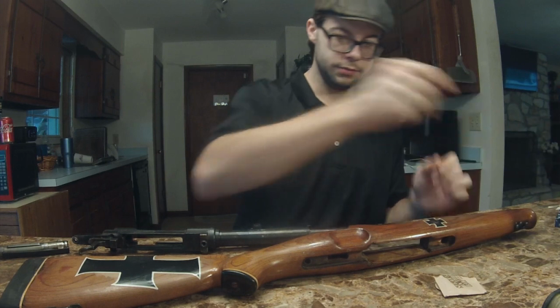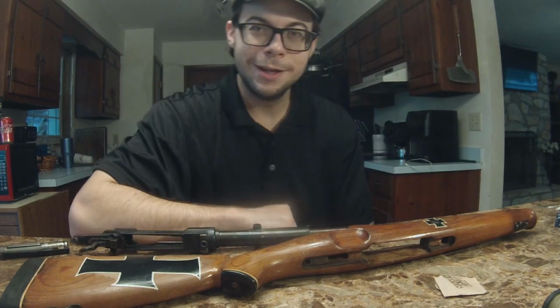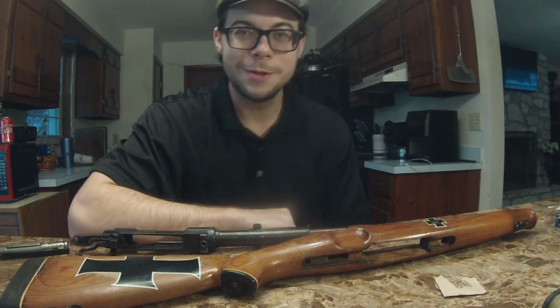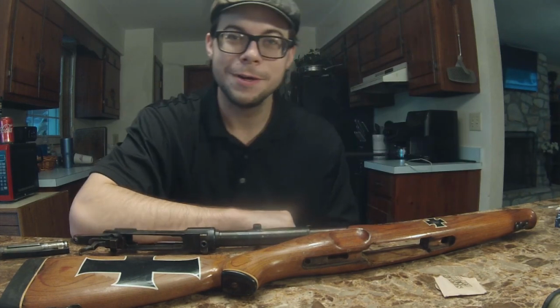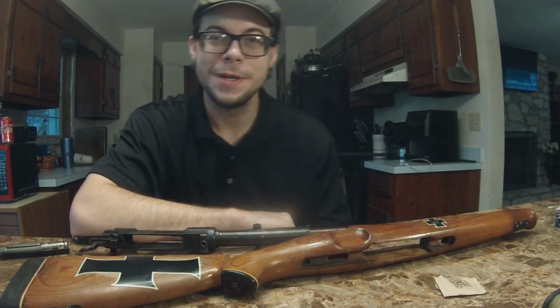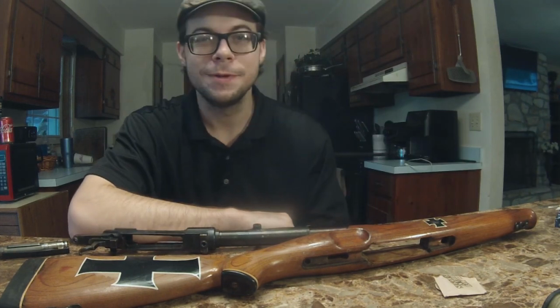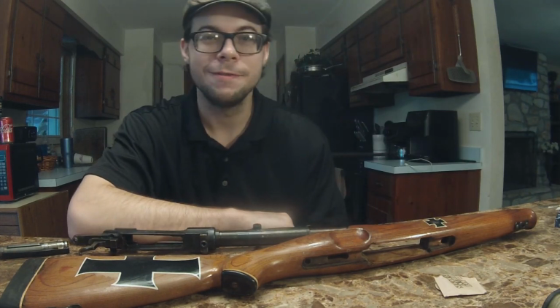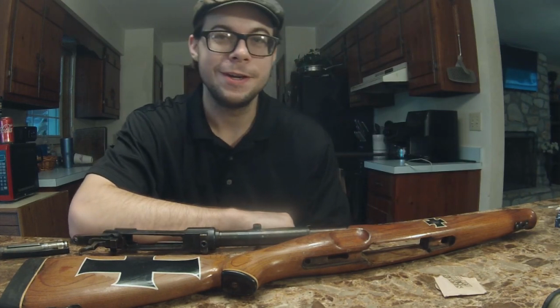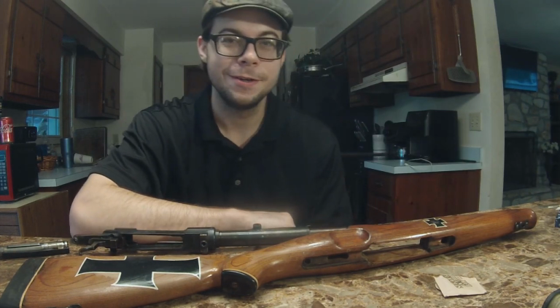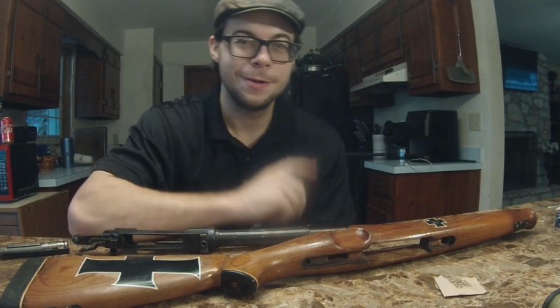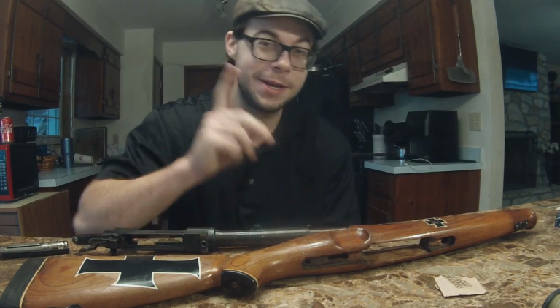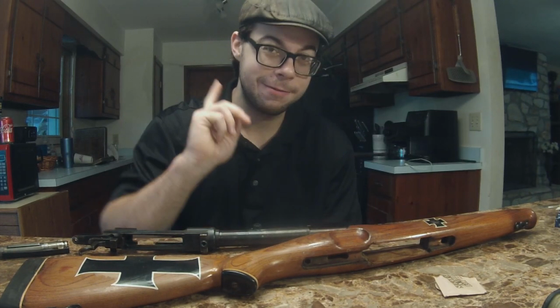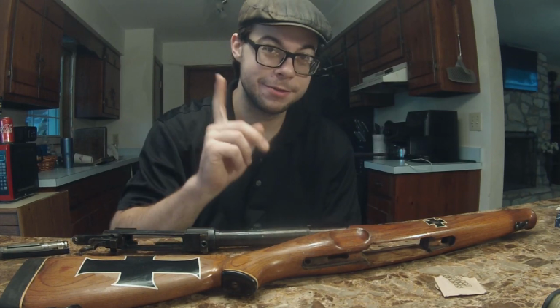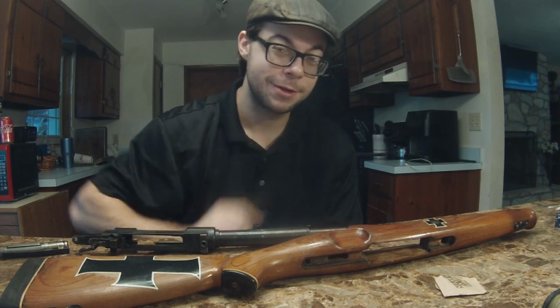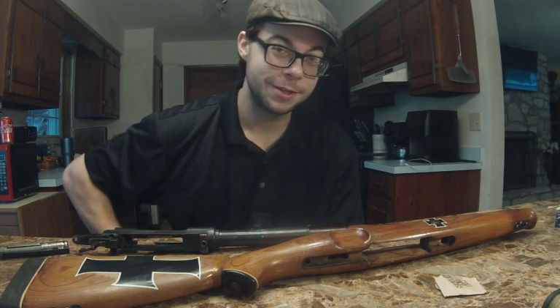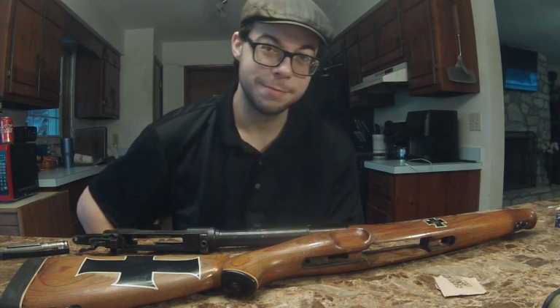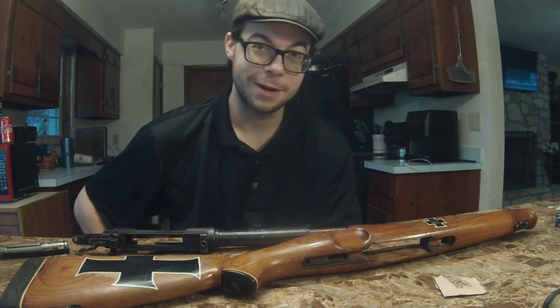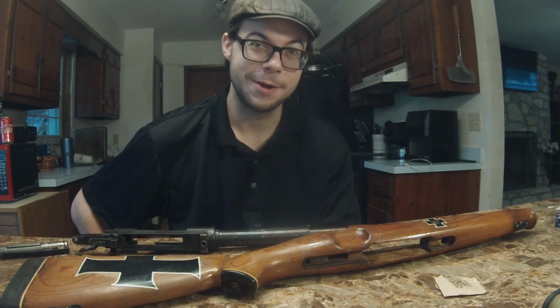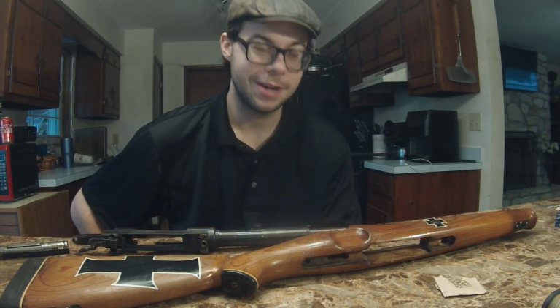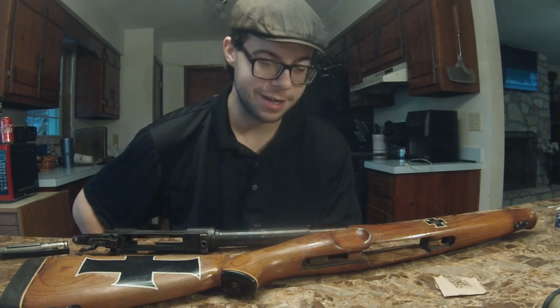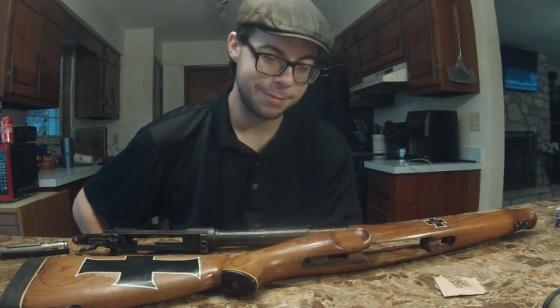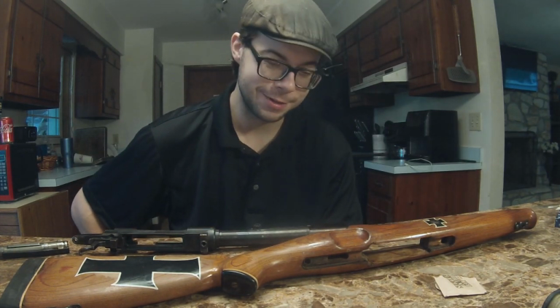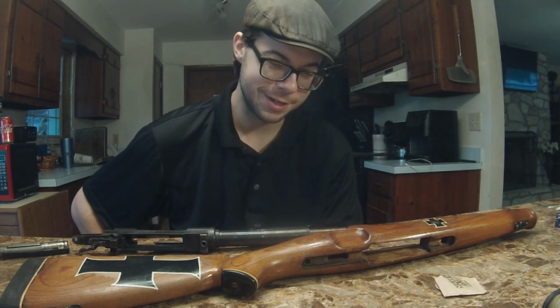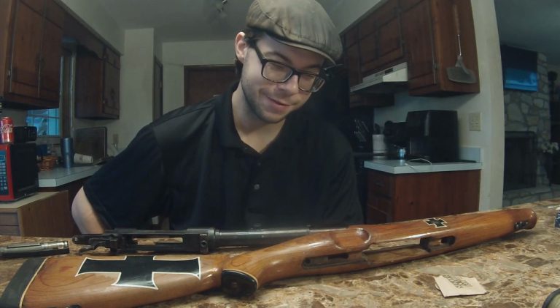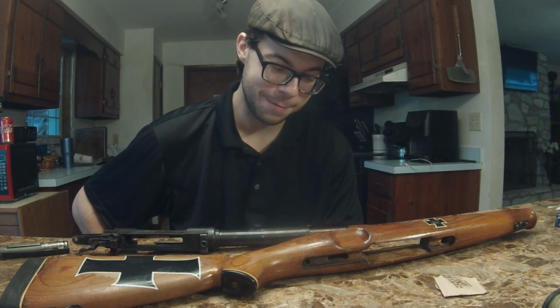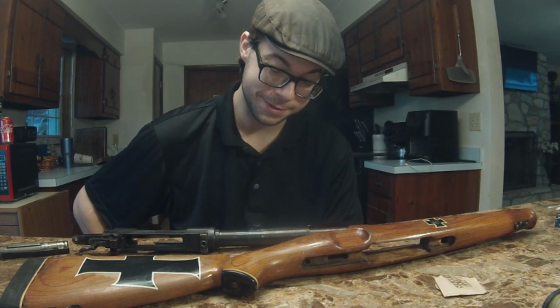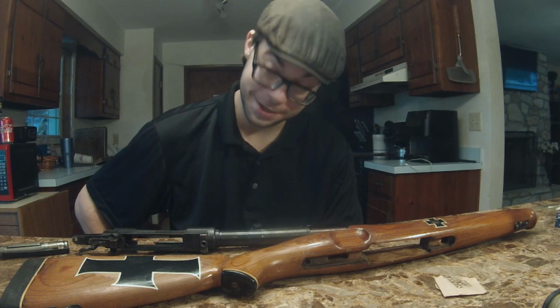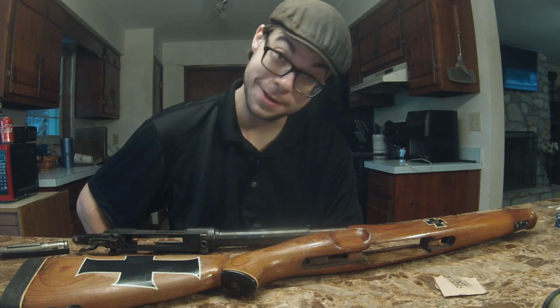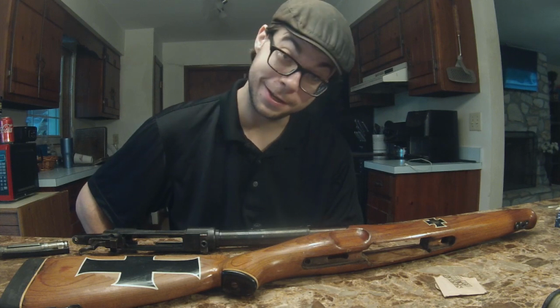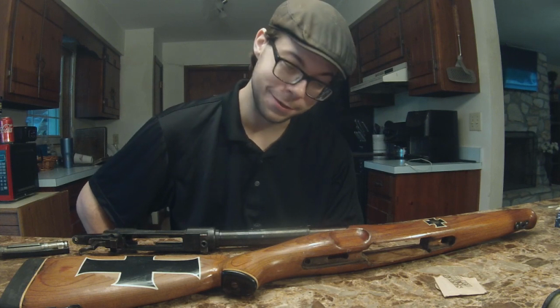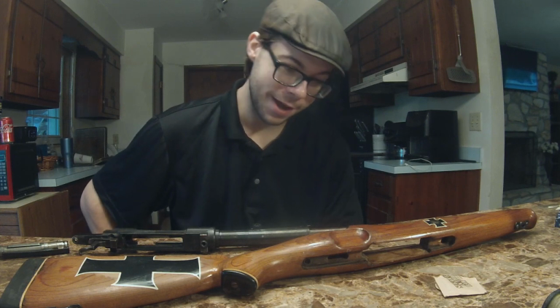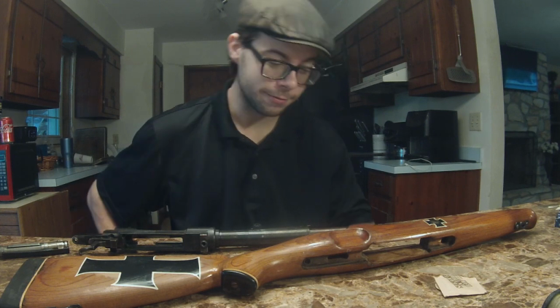Hello there, people of the internet. We have construction in the background. I apologize for that, but there's nothing I can do about it.